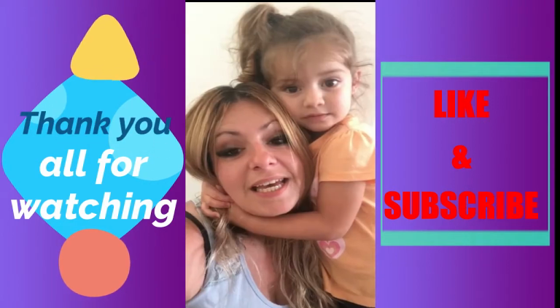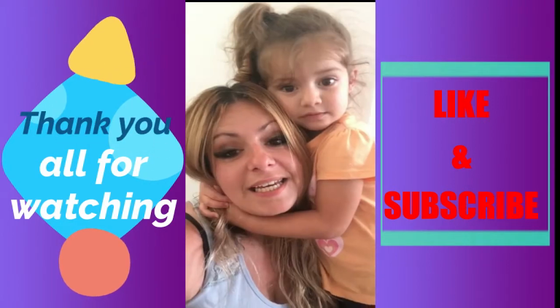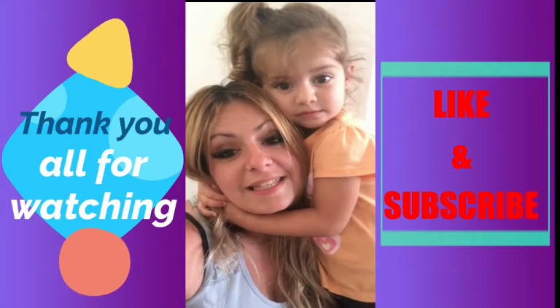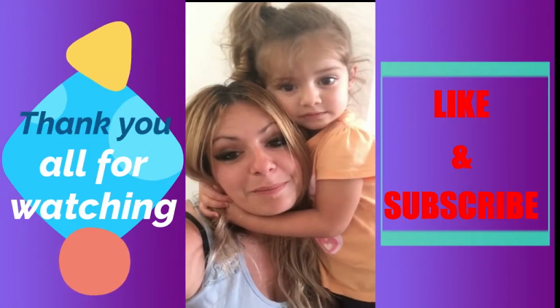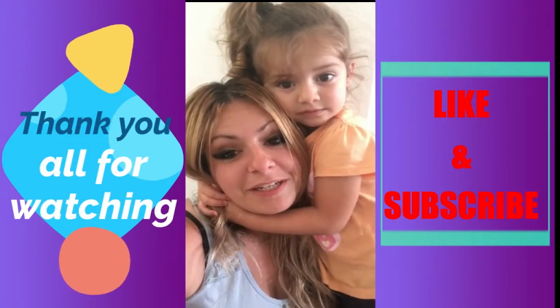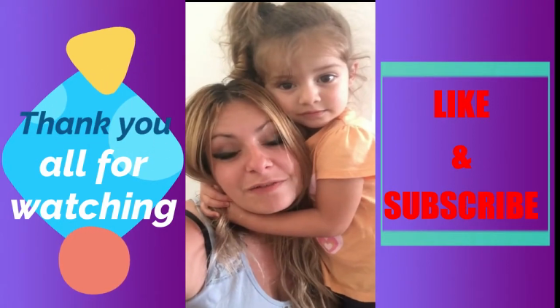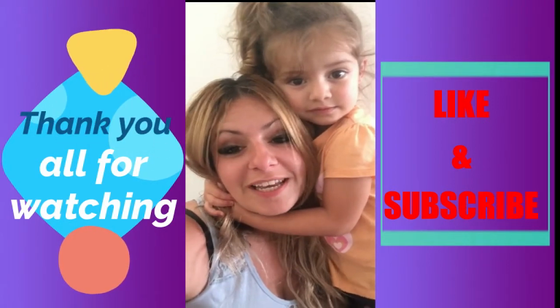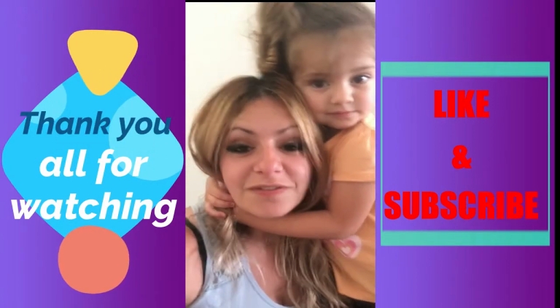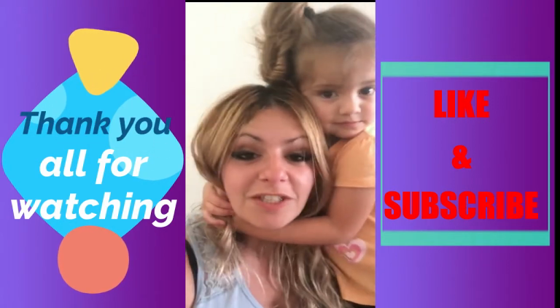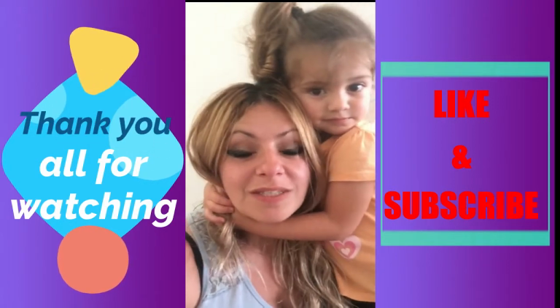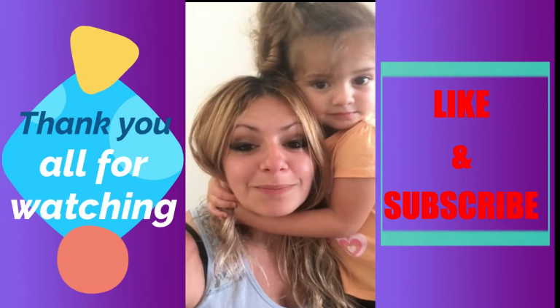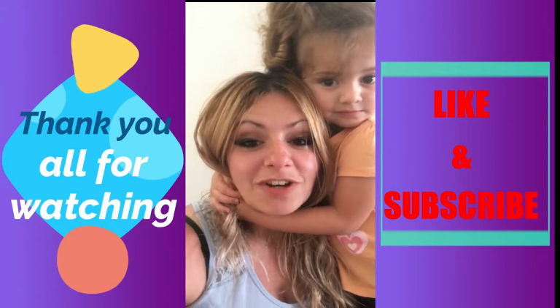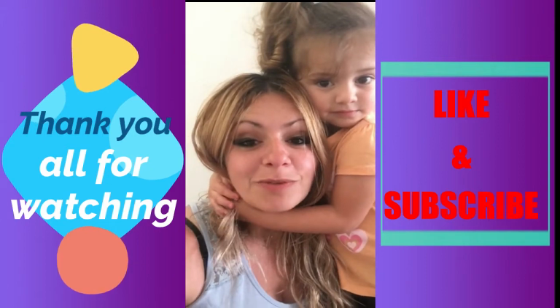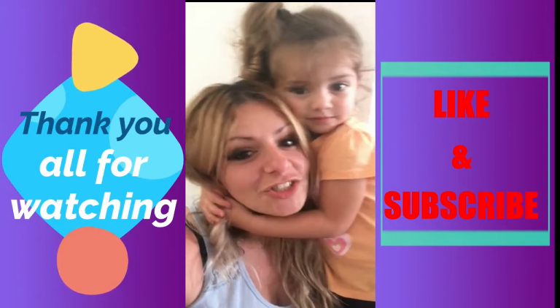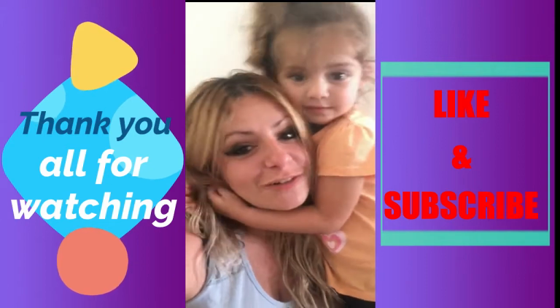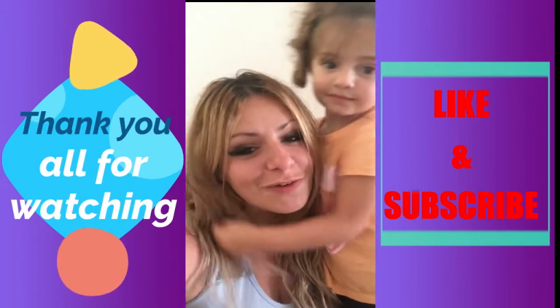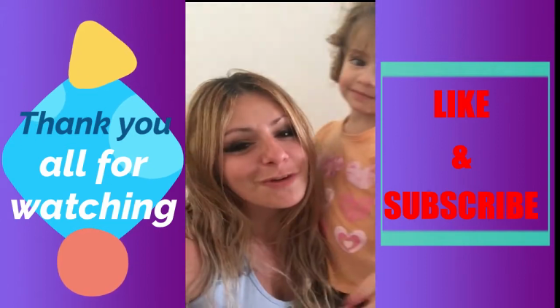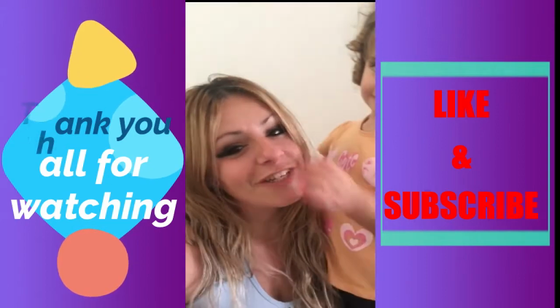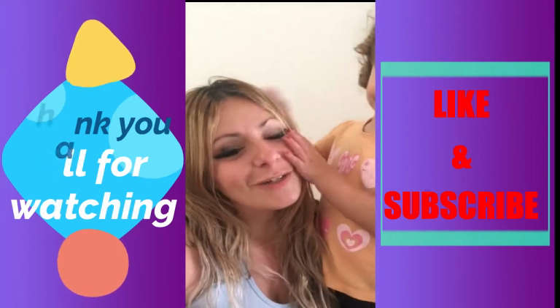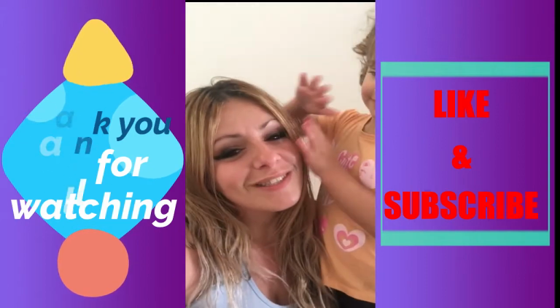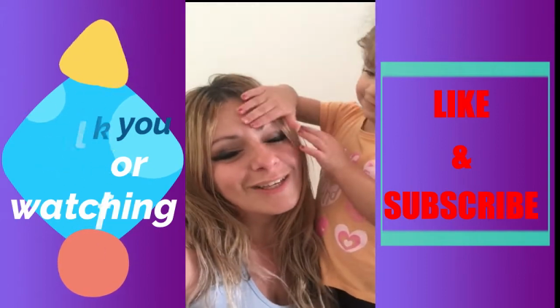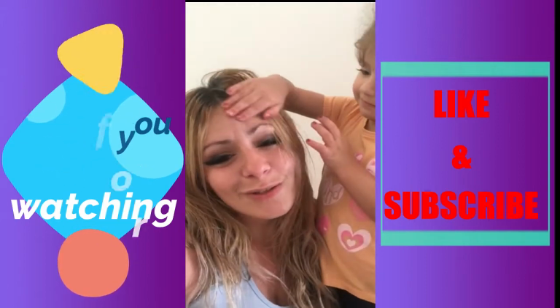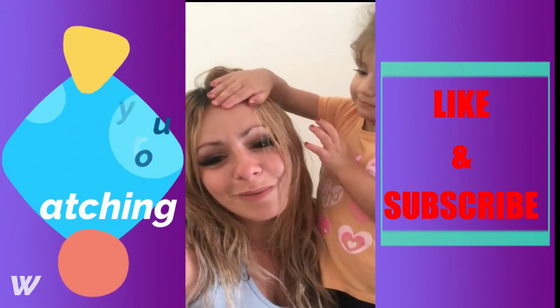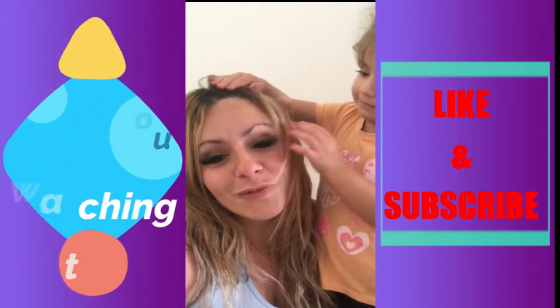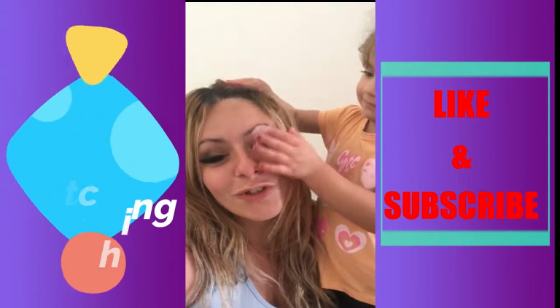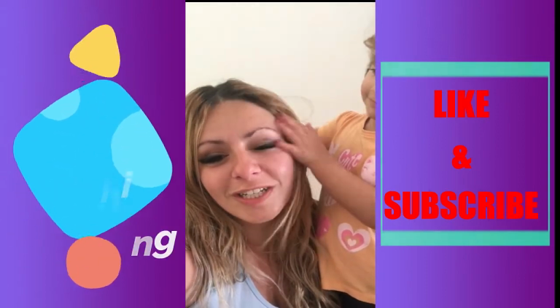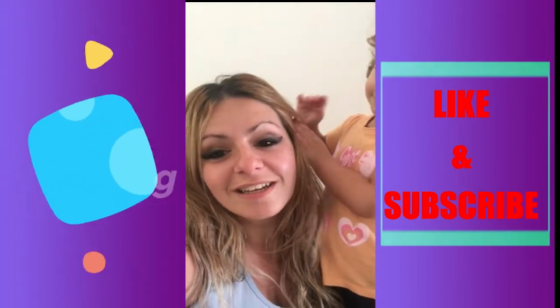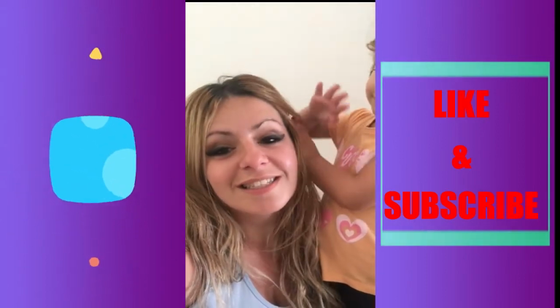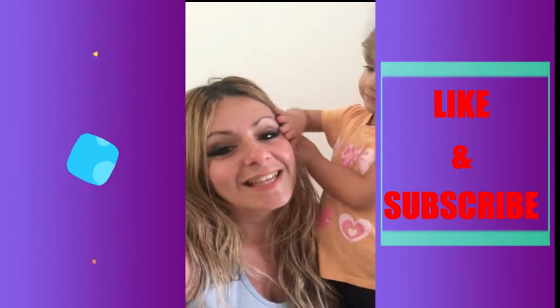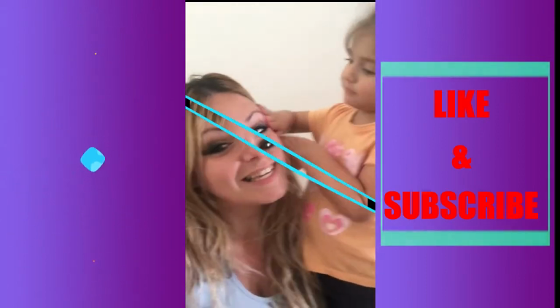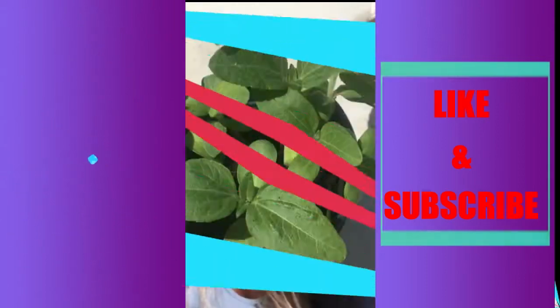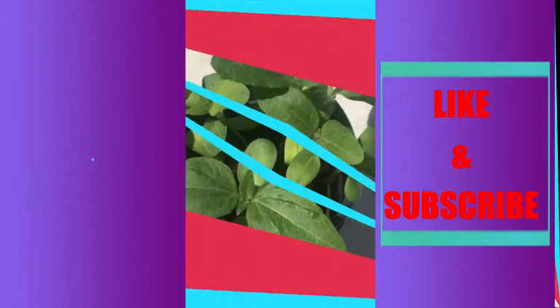Thank you all for watching — this is my daughter Rachel. Hit the like button if you liked the video and subscribe to the channel for more videos. Thank you so much for joining us and take care.